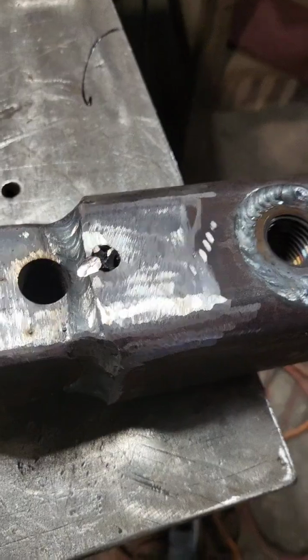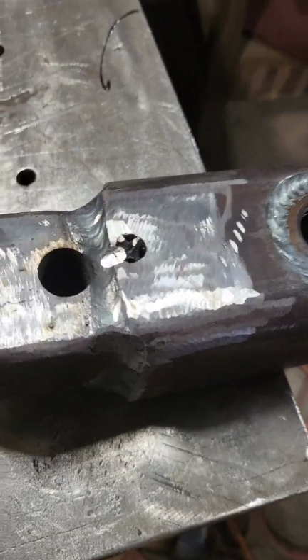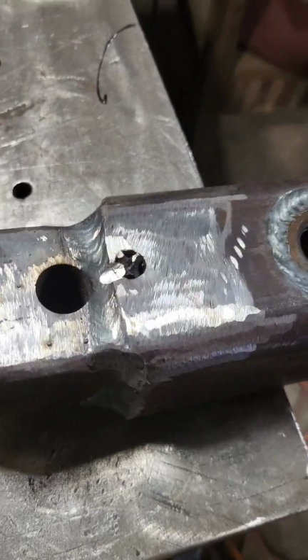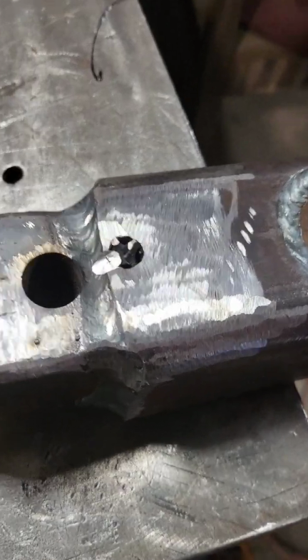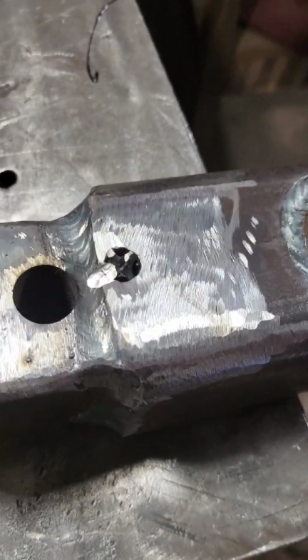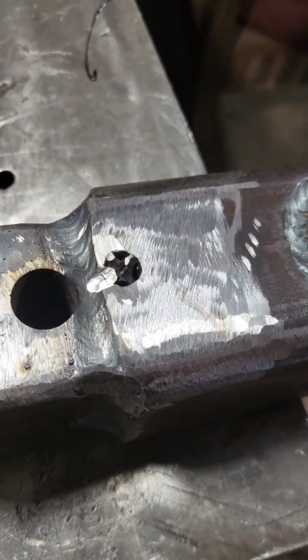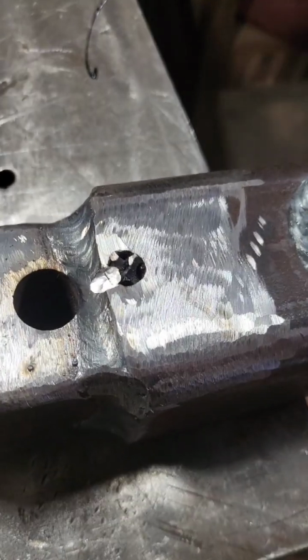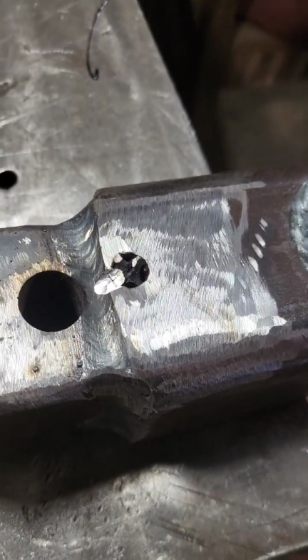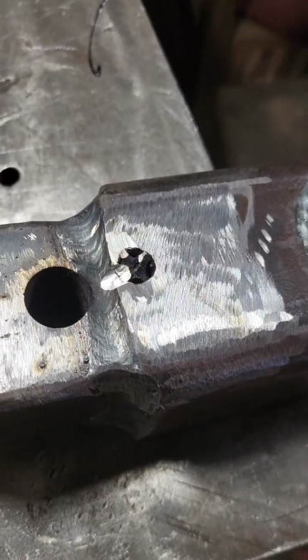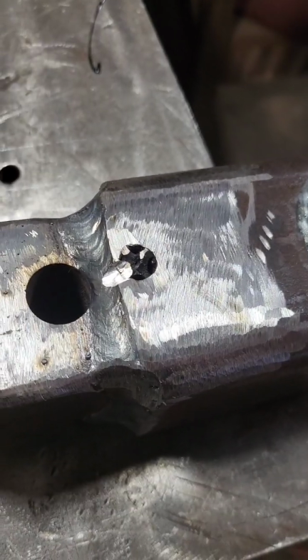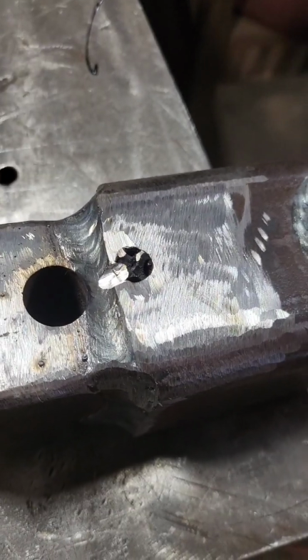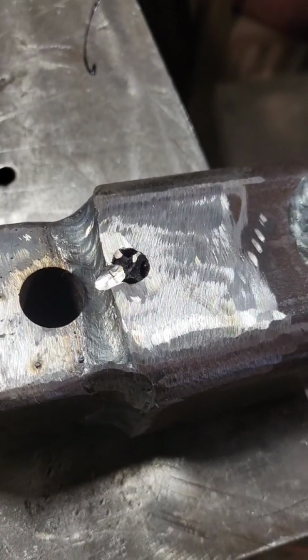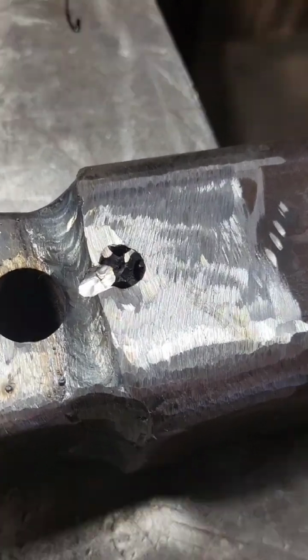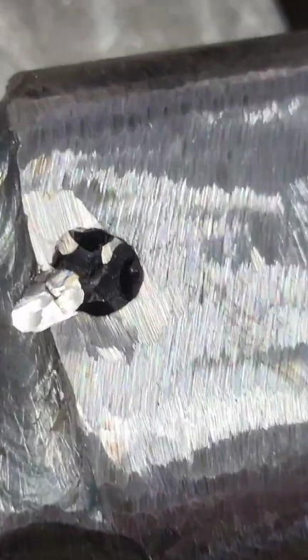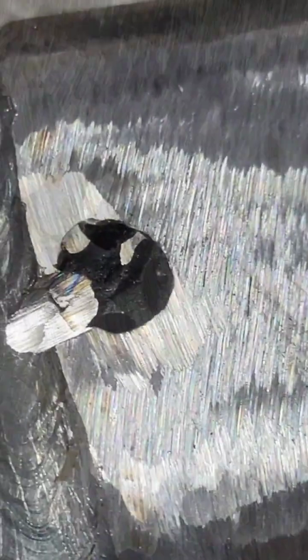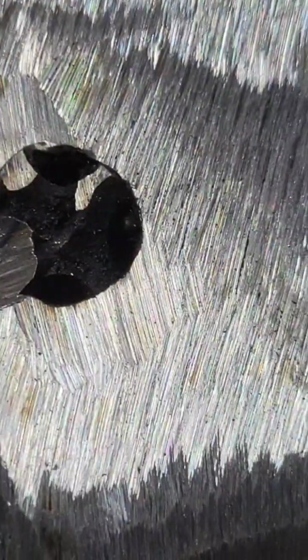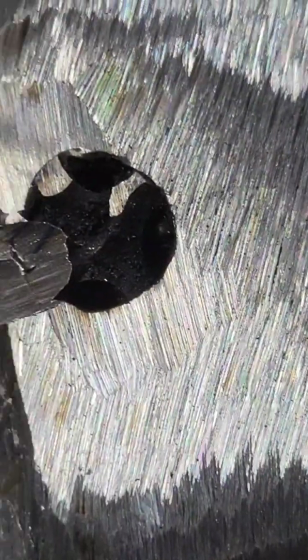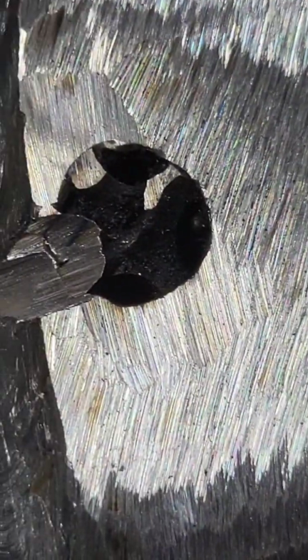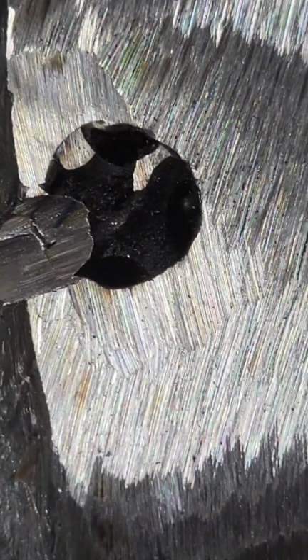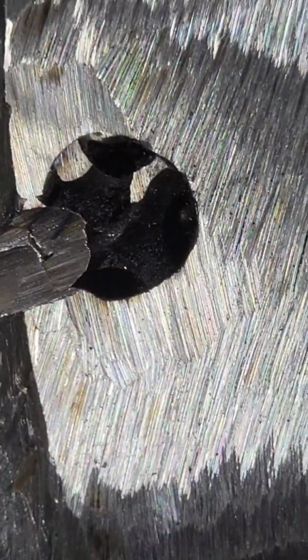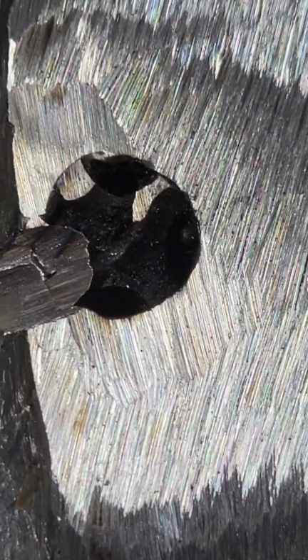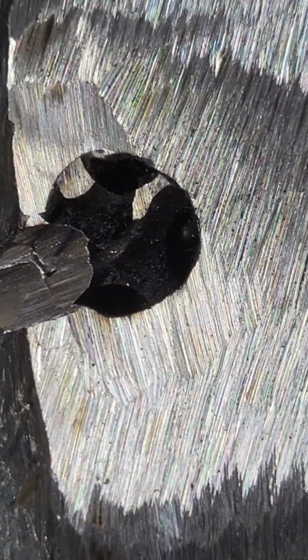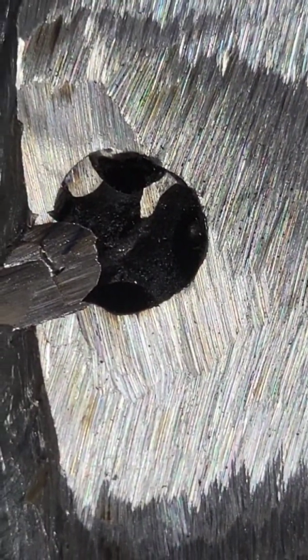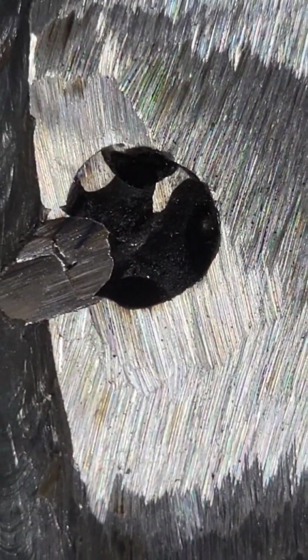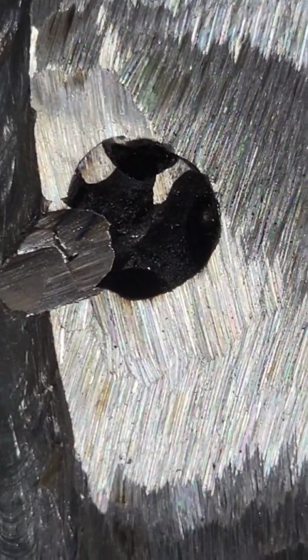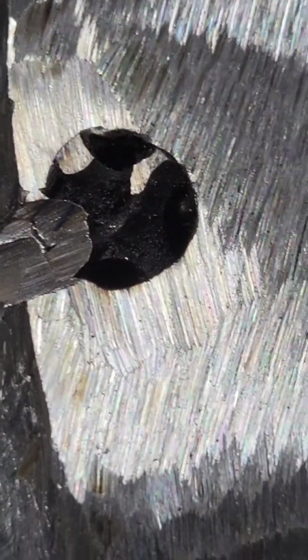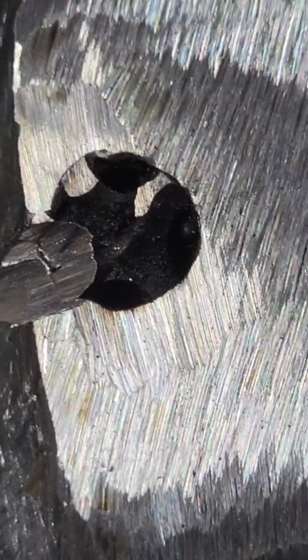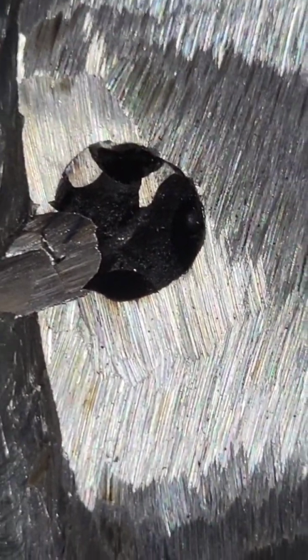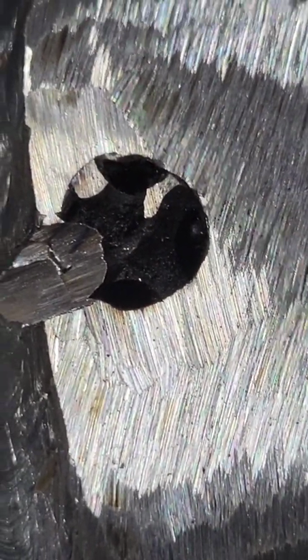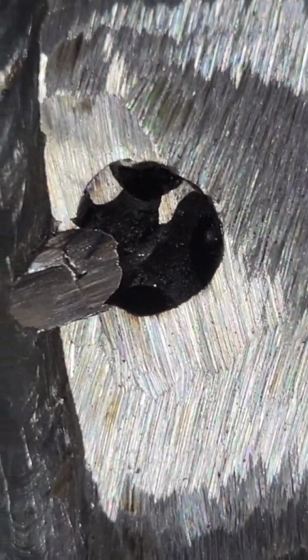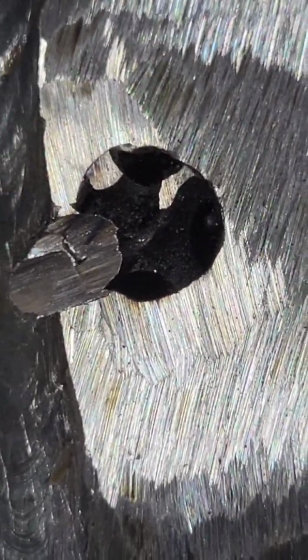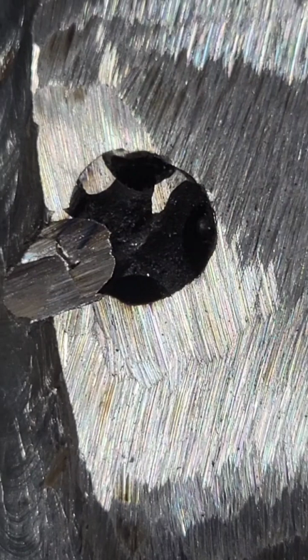Hey guys, in this video I'm going to be showing you how to extract a broke off tap using TIG.